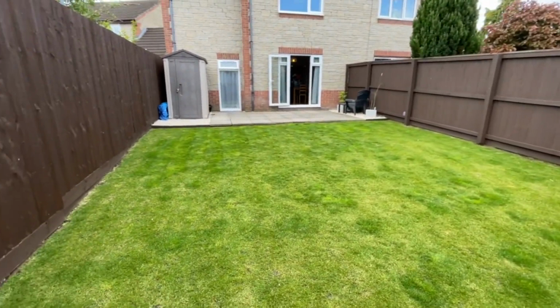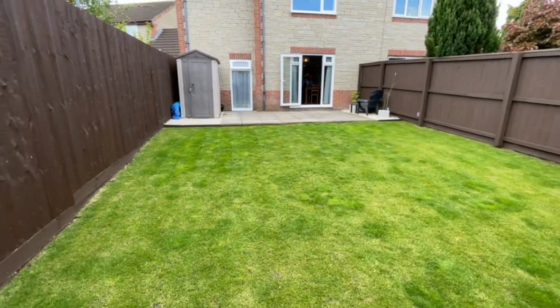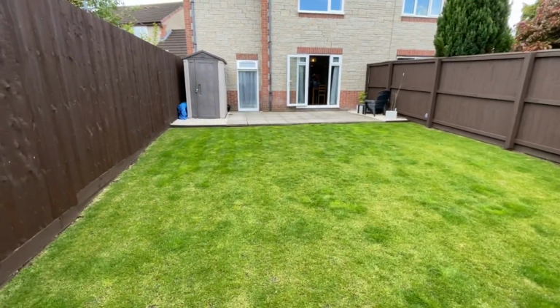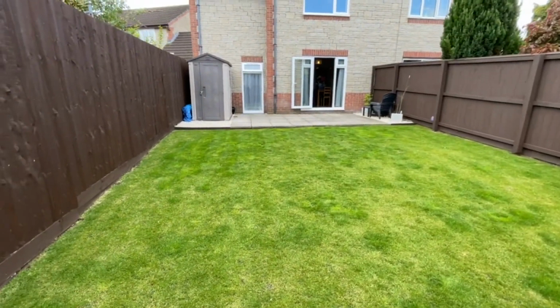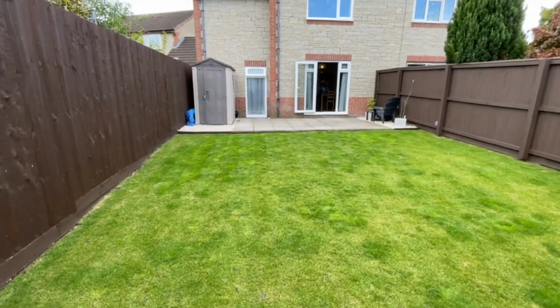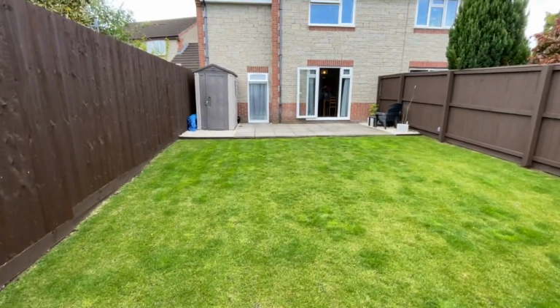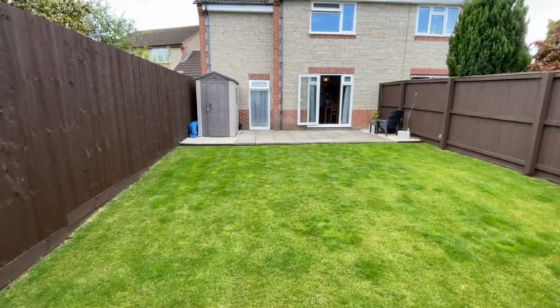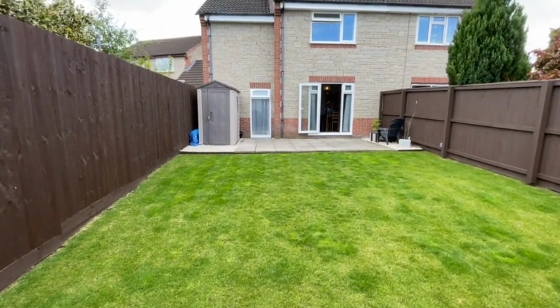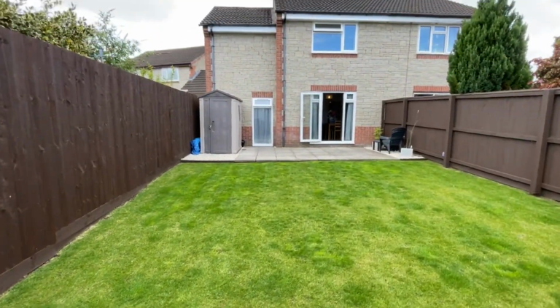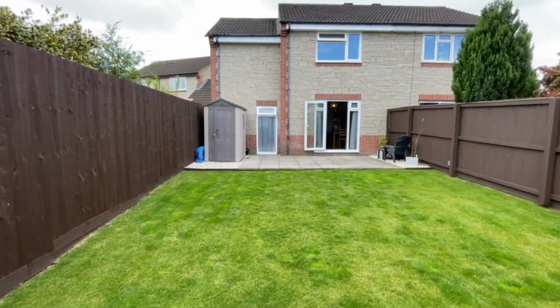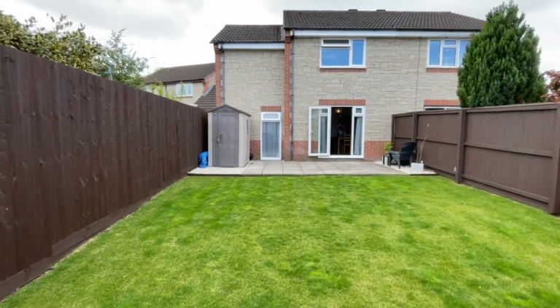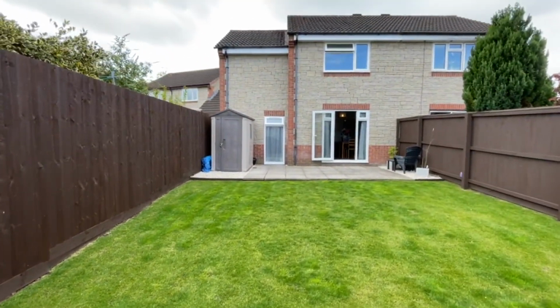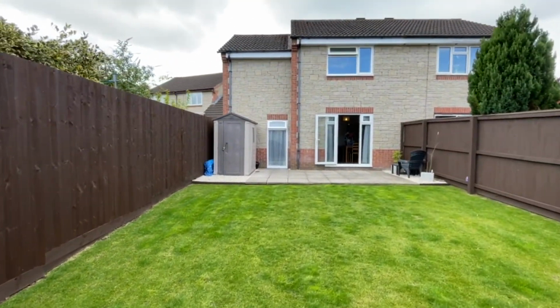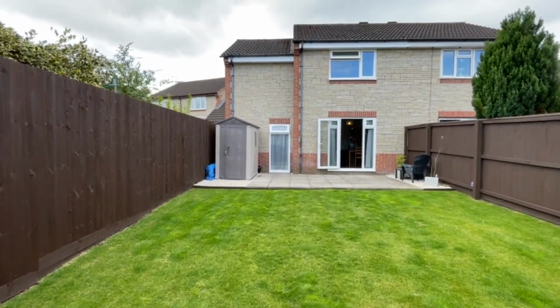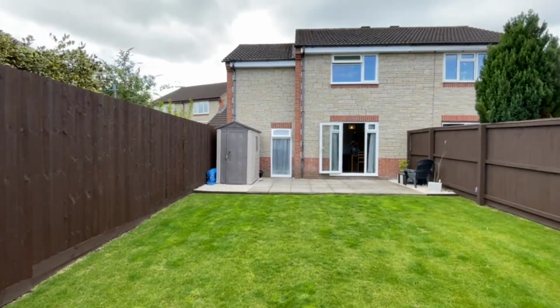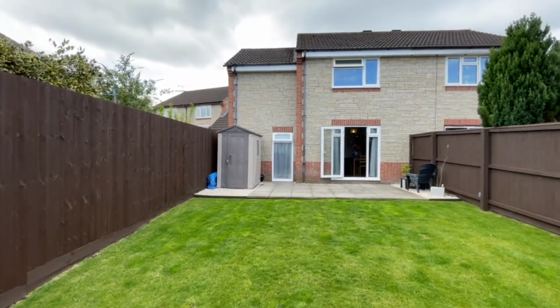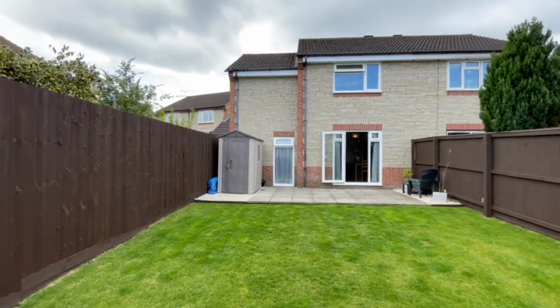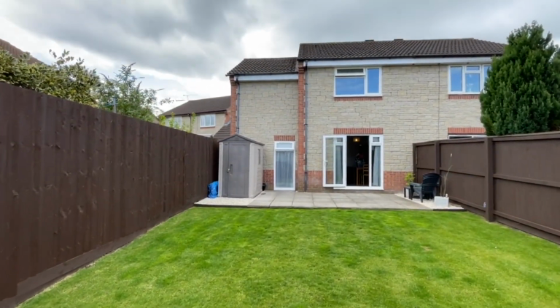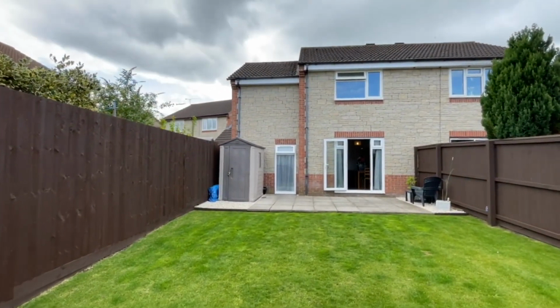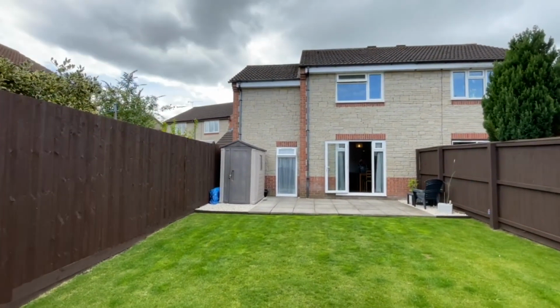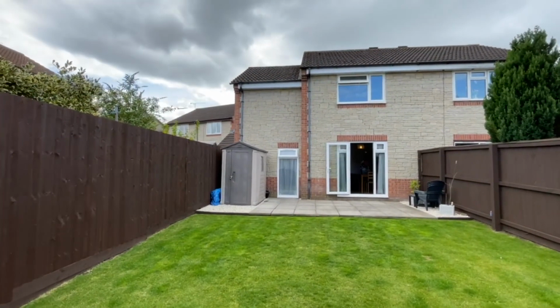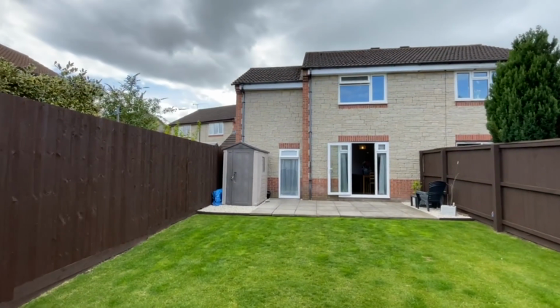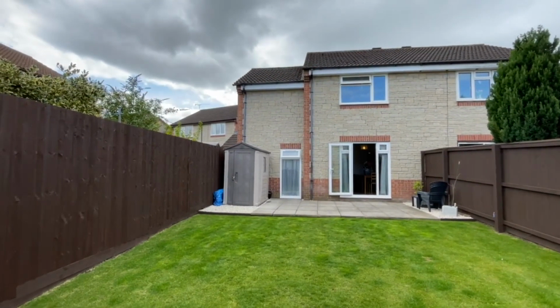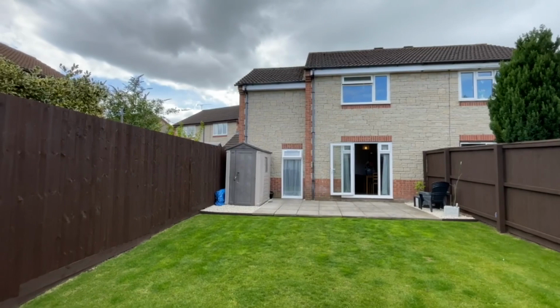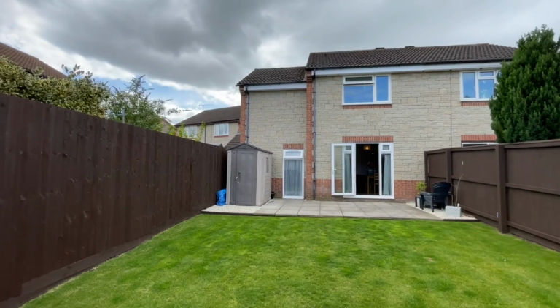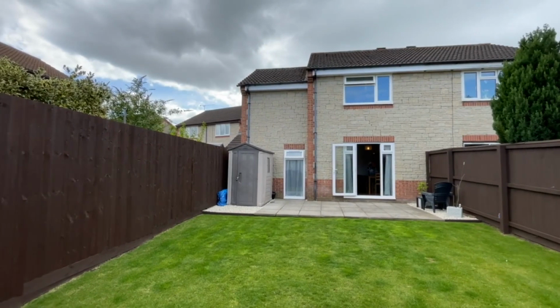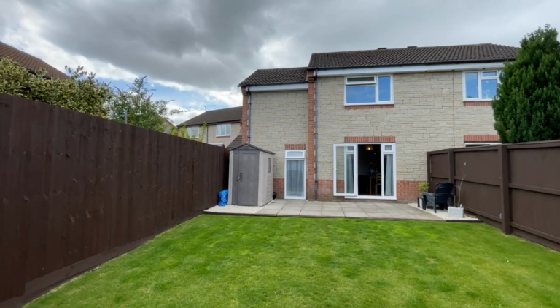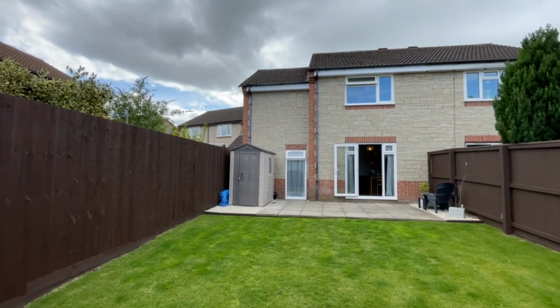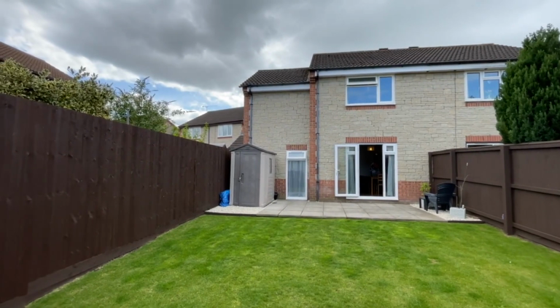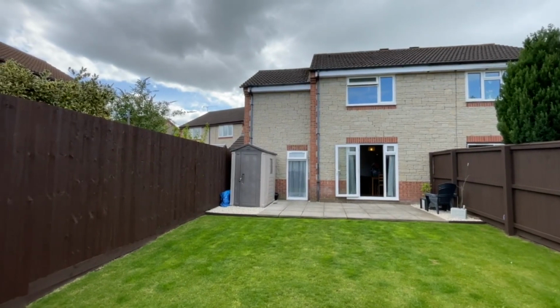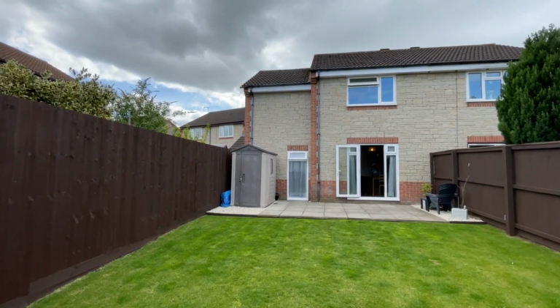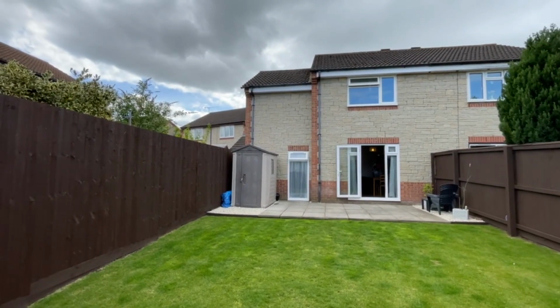I hope you've enjoyed looking around this fantastic home. For more information or to book a viewing, please contact us today.